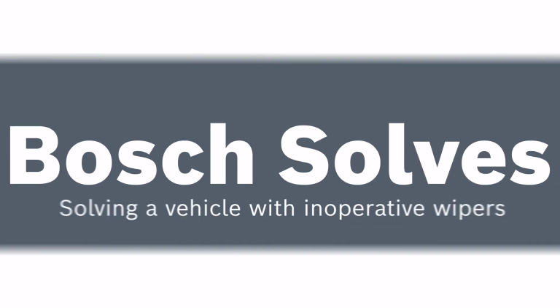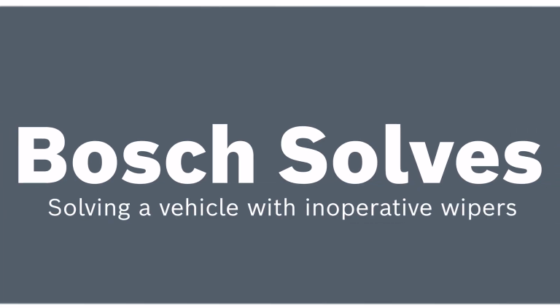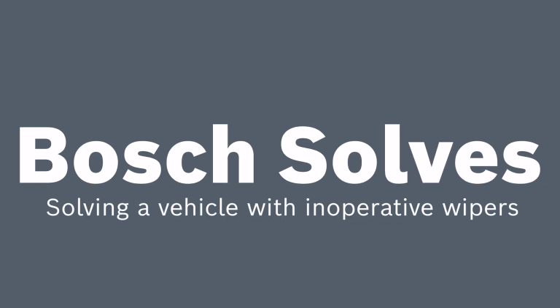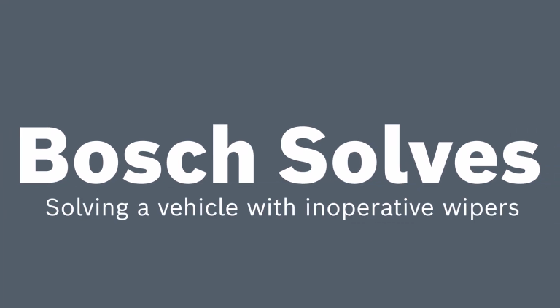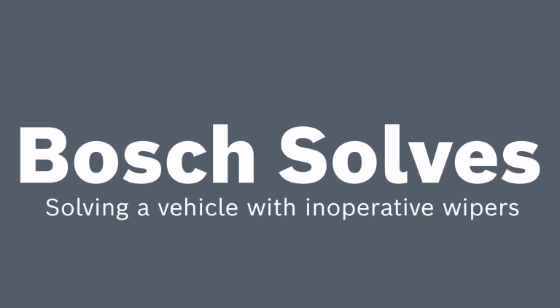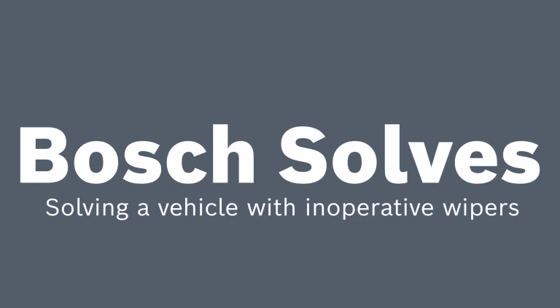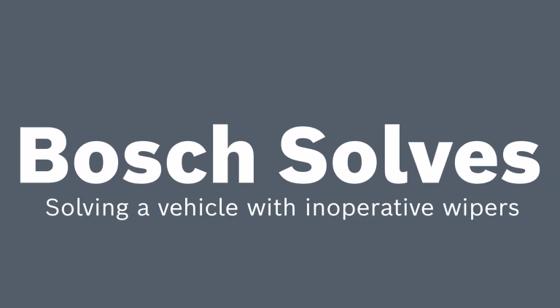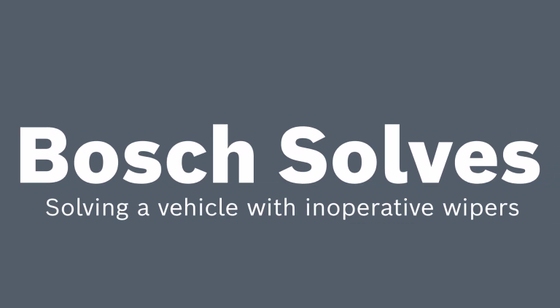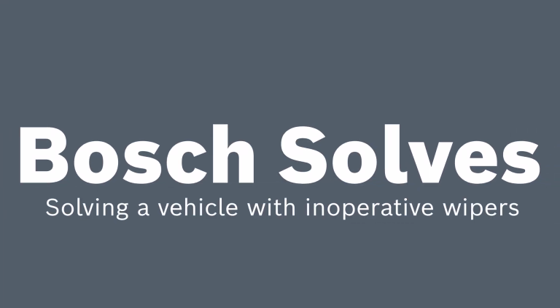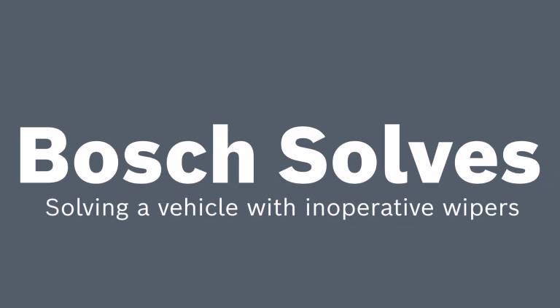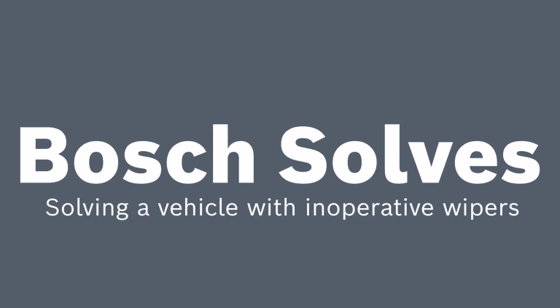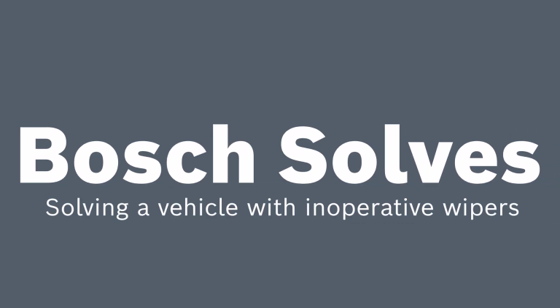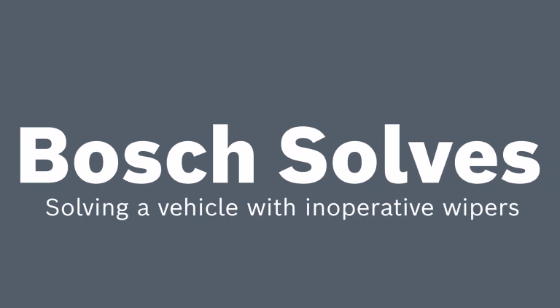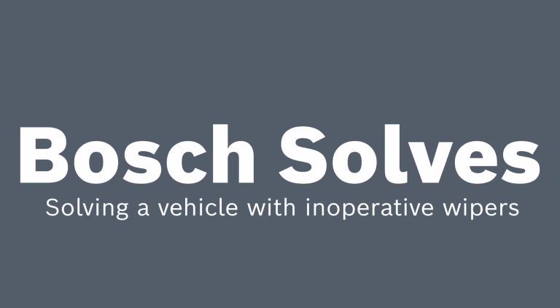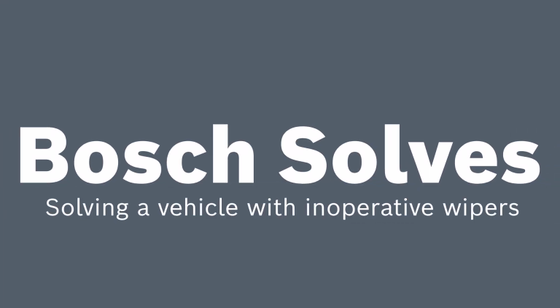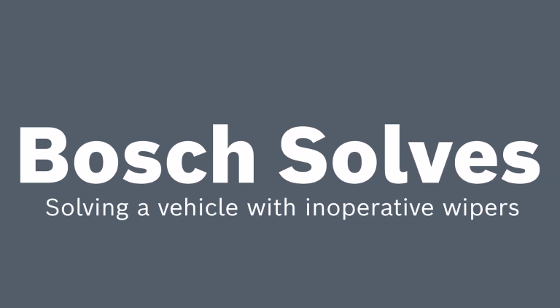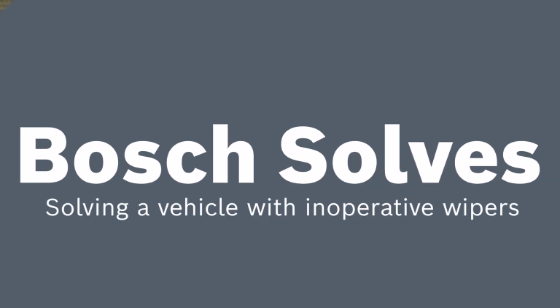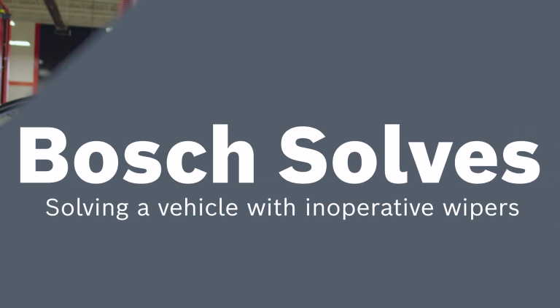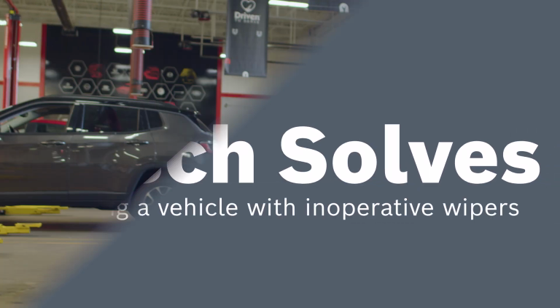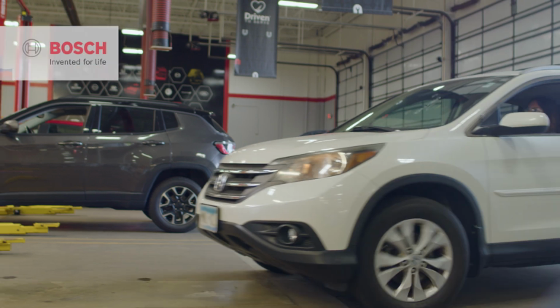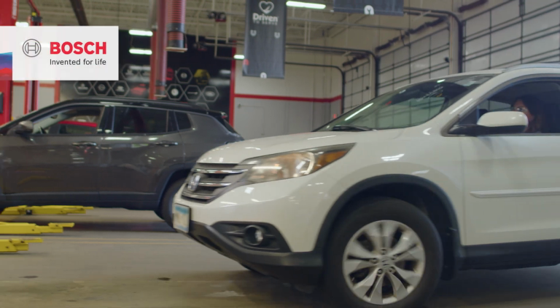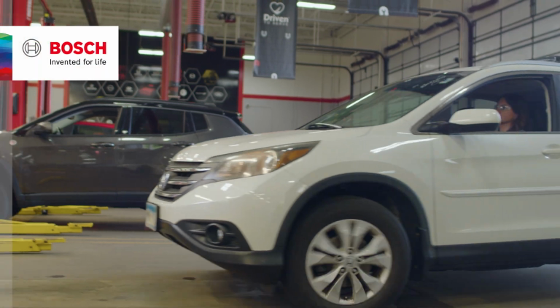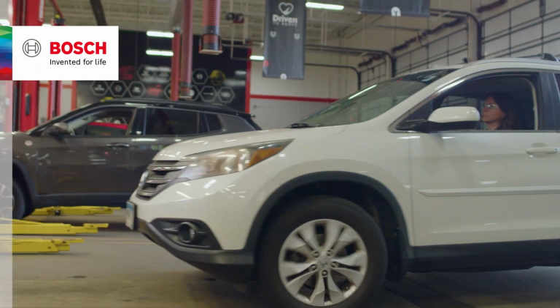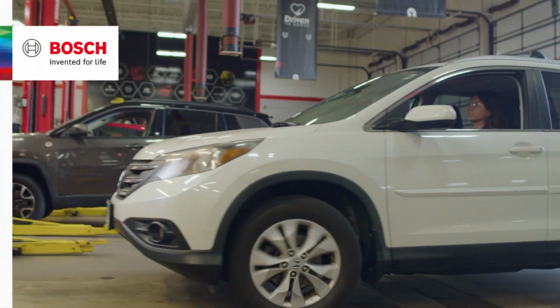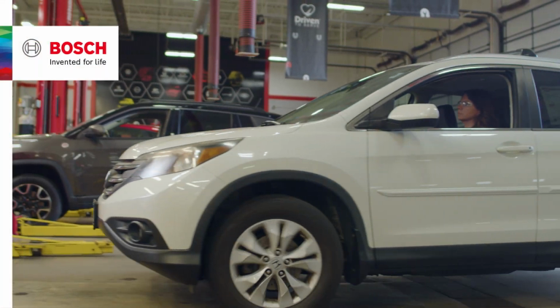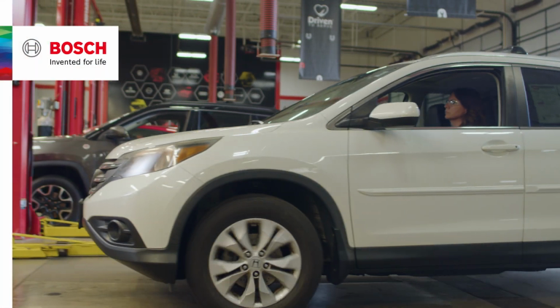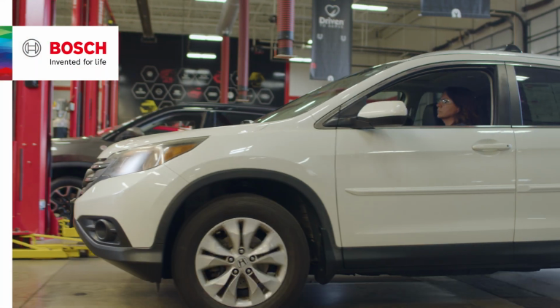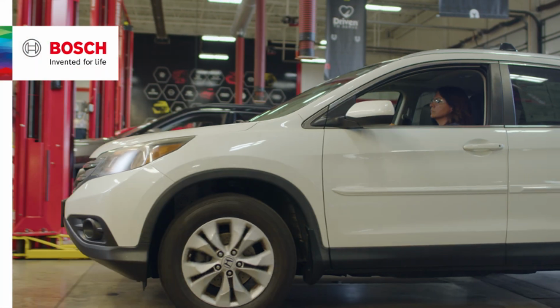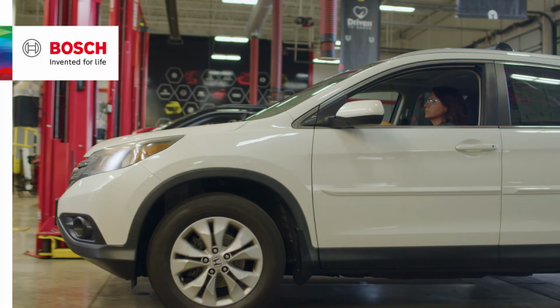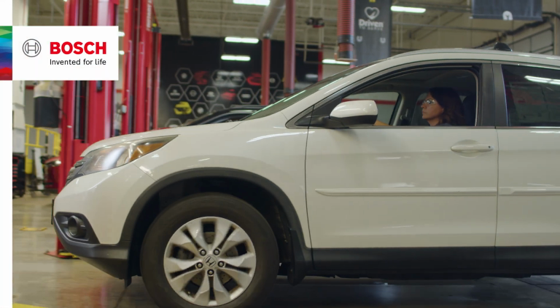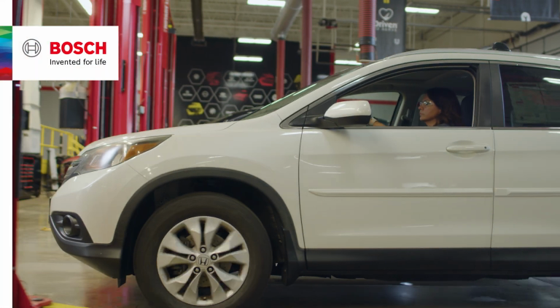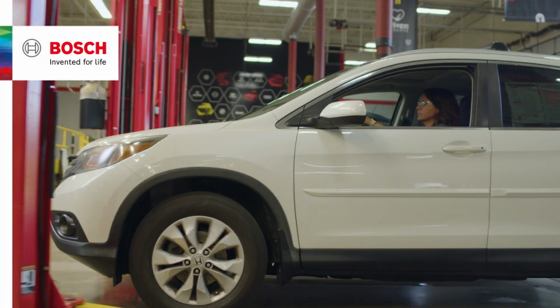Welcome to another edition of Bosch Solves. Today we have a vehicle that was brought in with inoperative wipers.